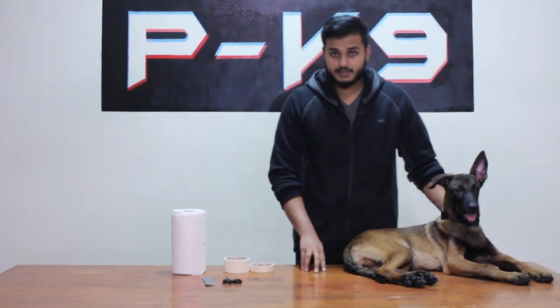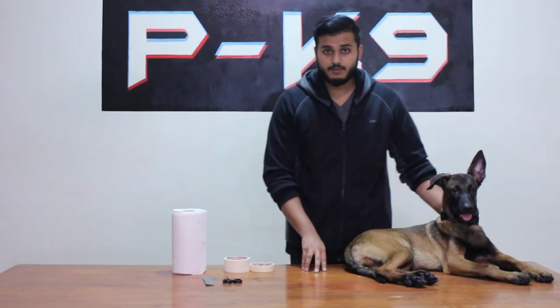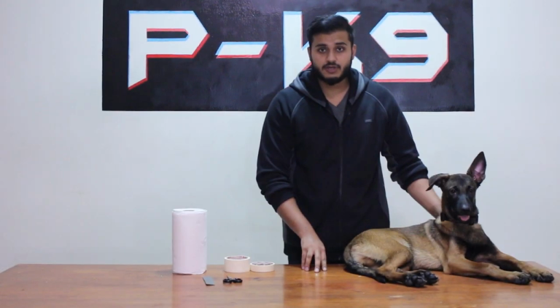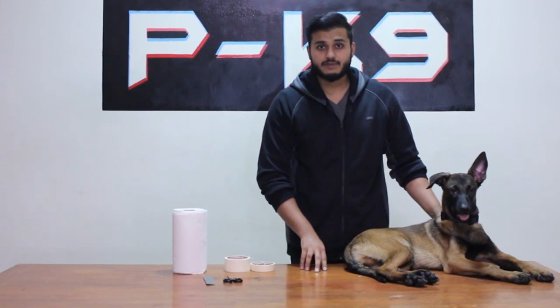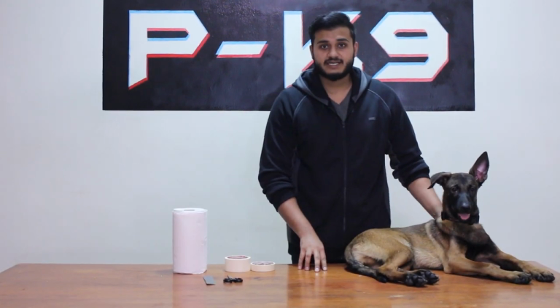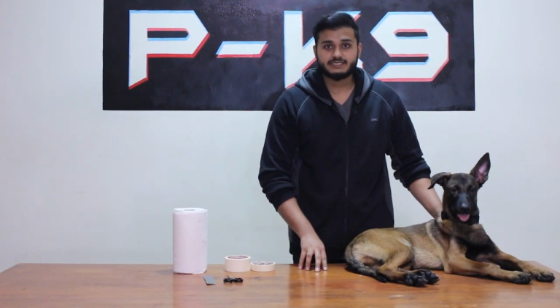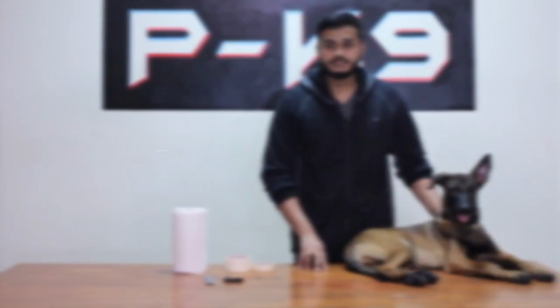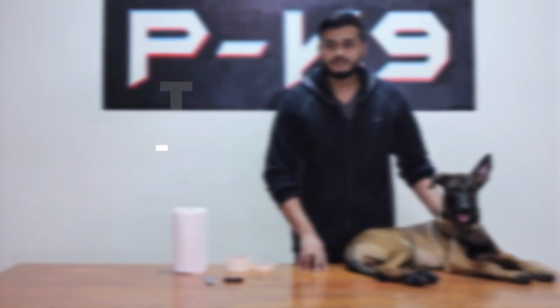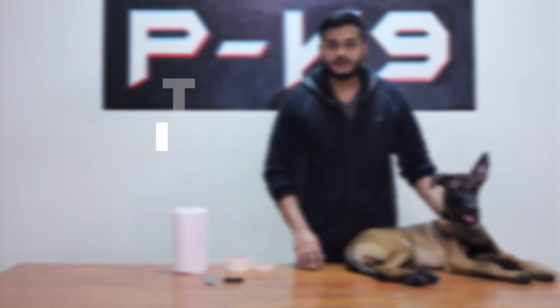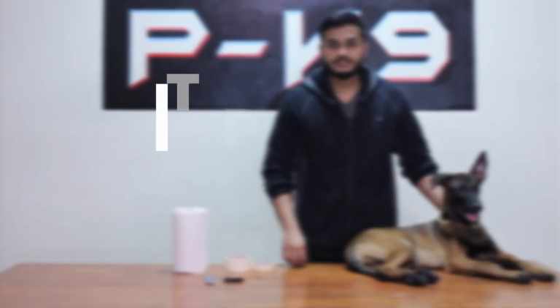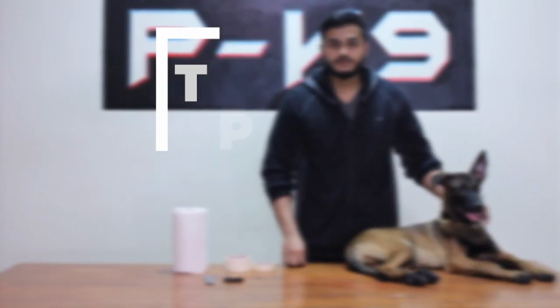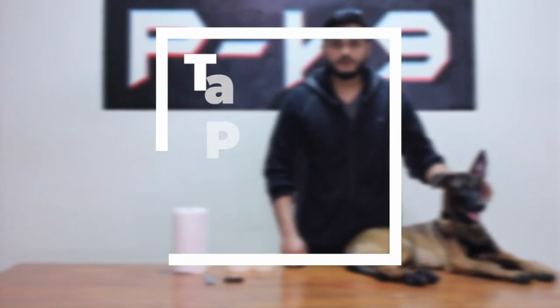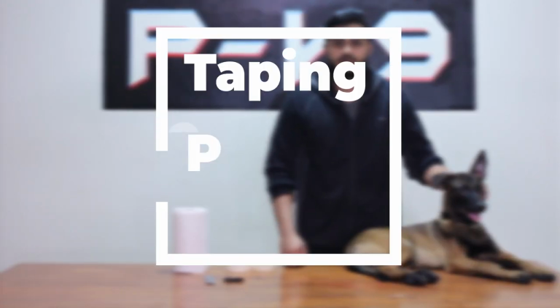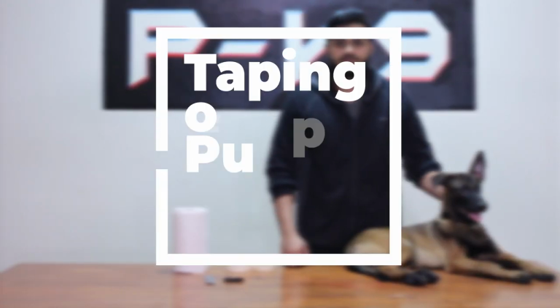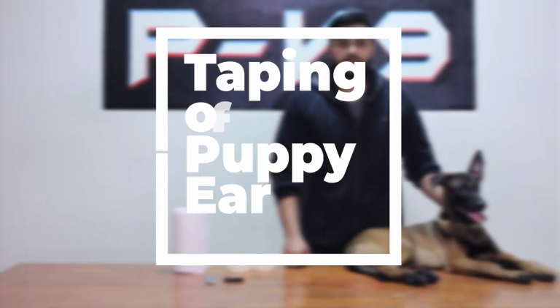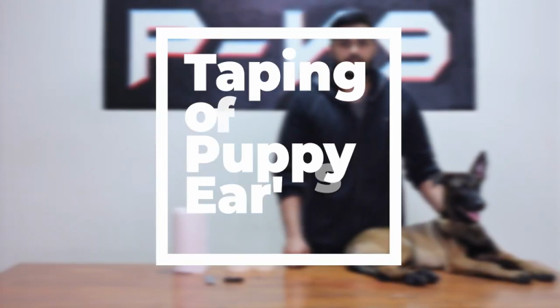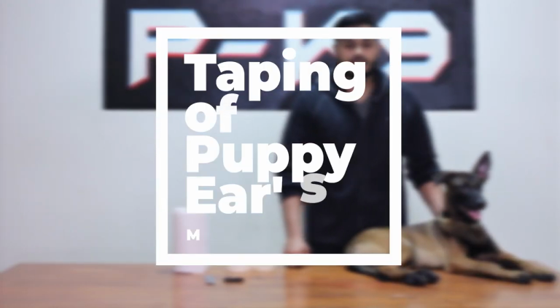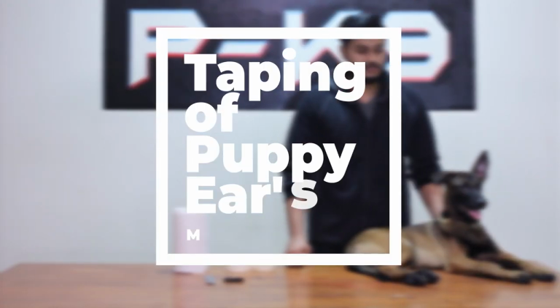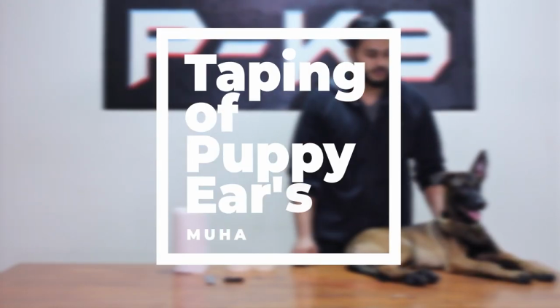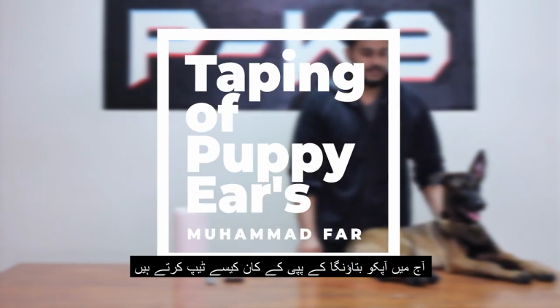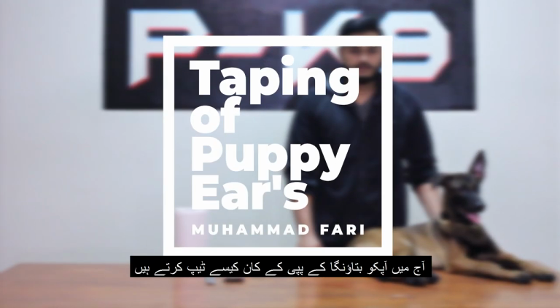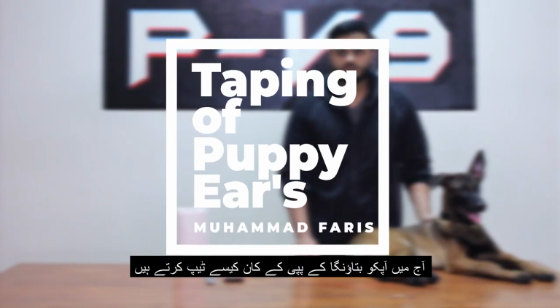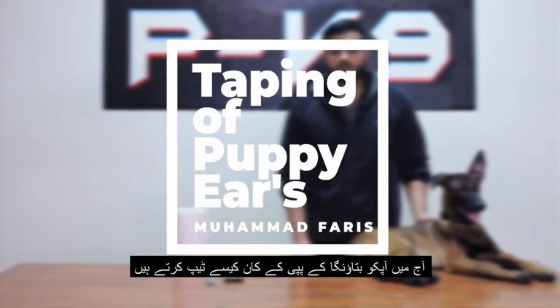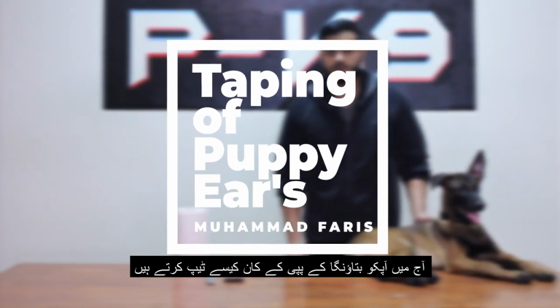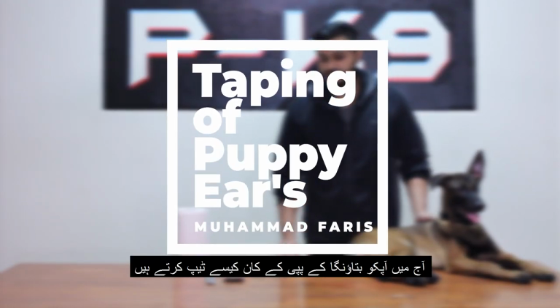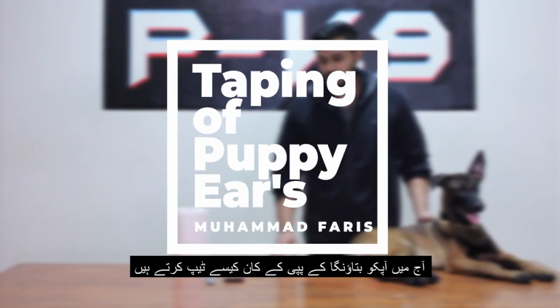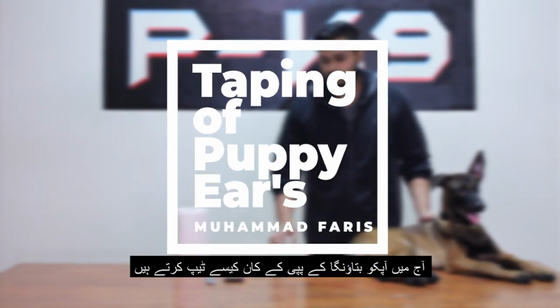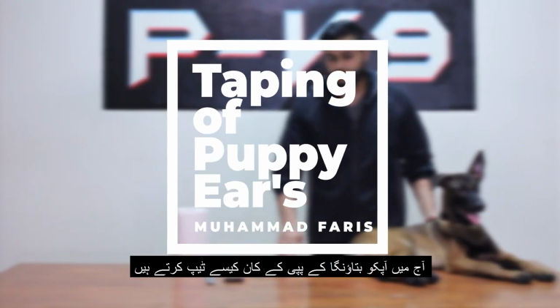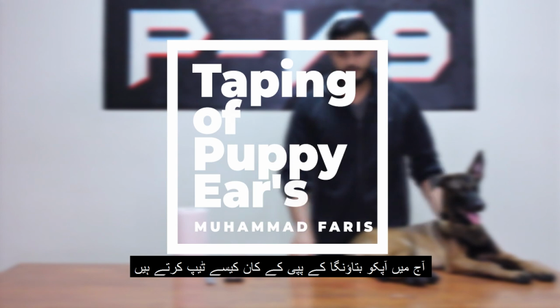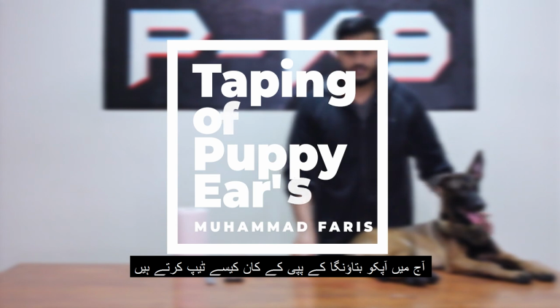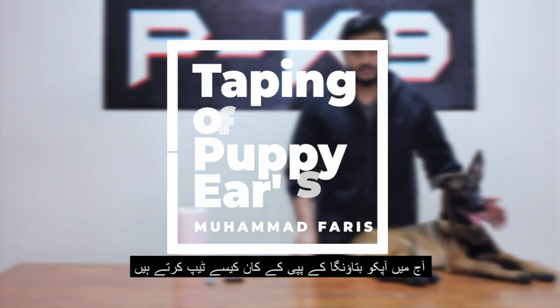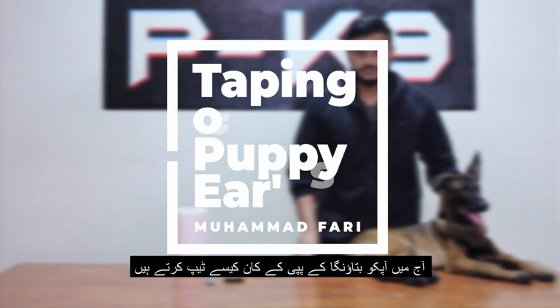Assalamu alaikum guys, this is Spares from Proactive Canine, and today I will be showing you guys how to tape puppy ears.